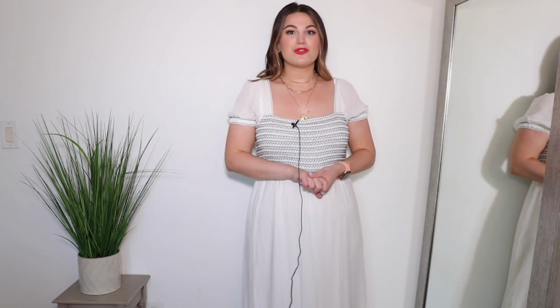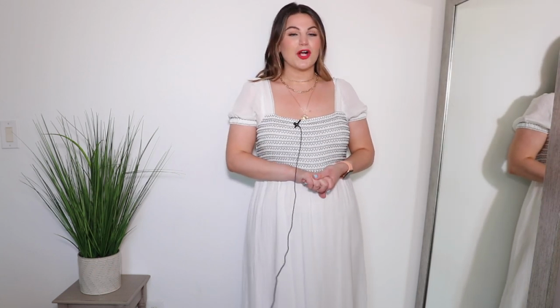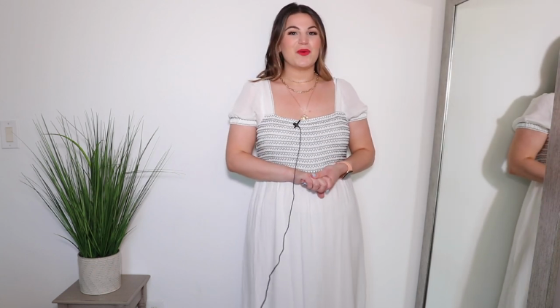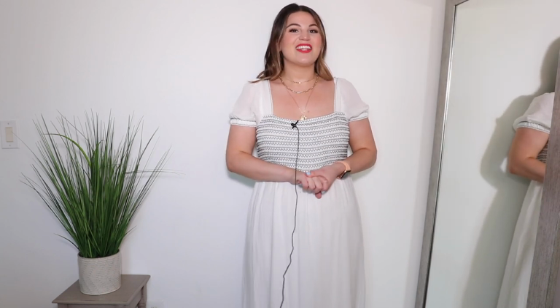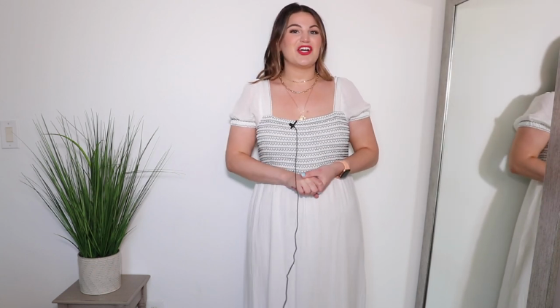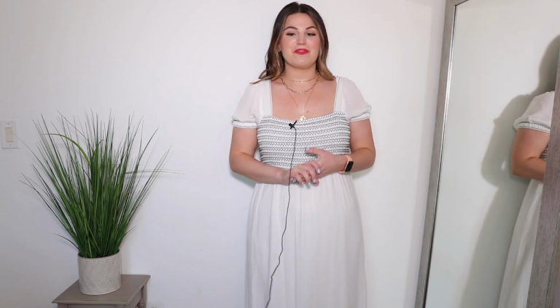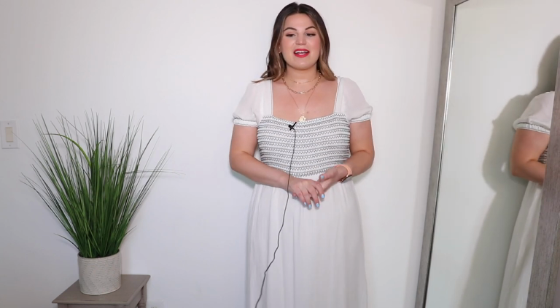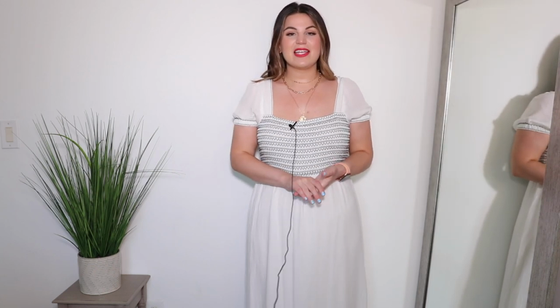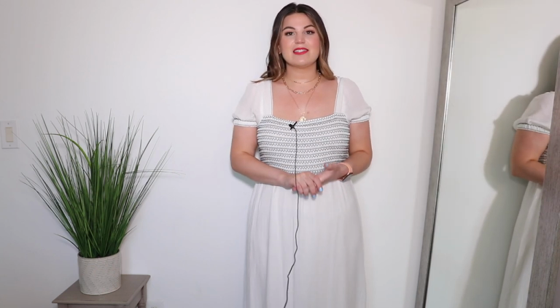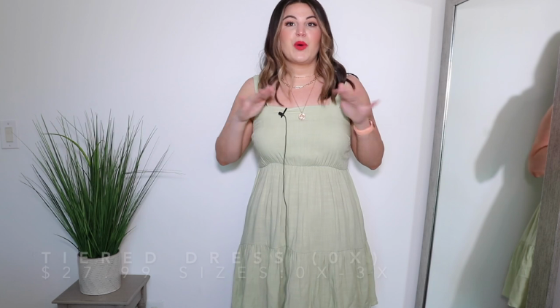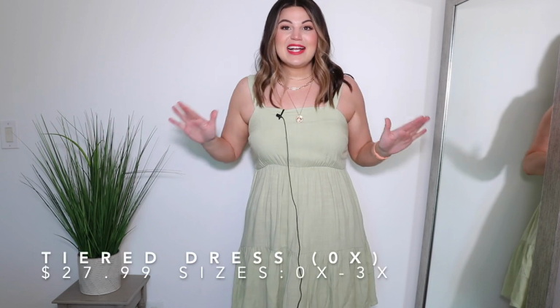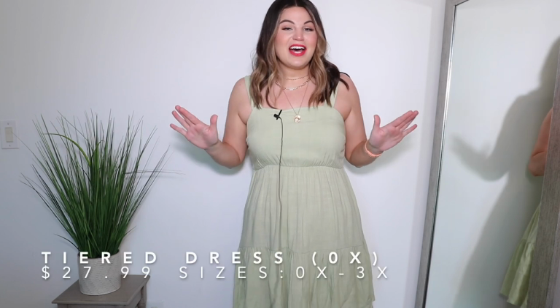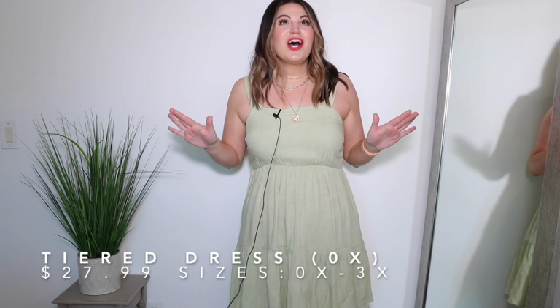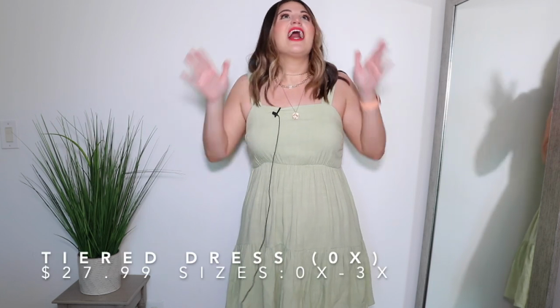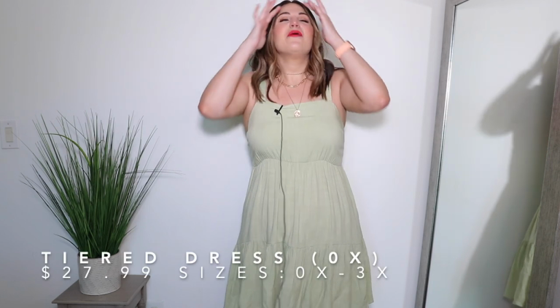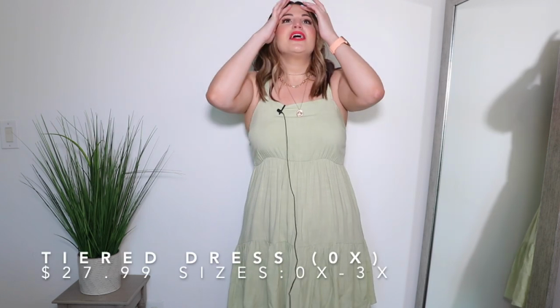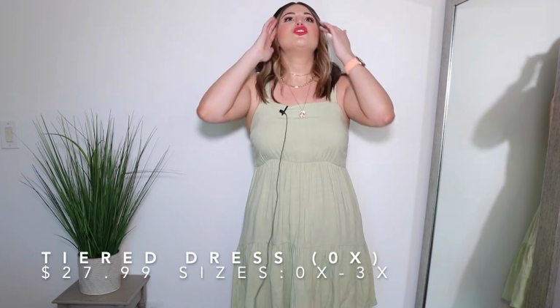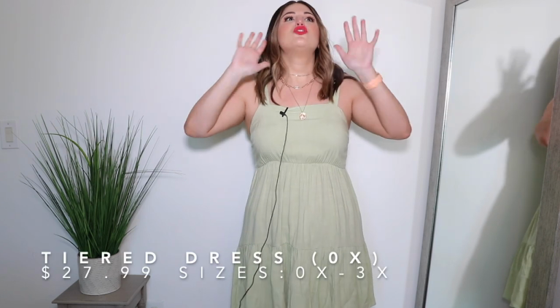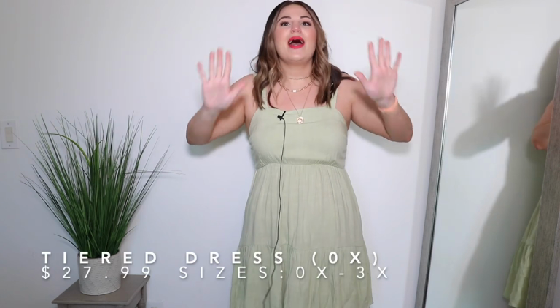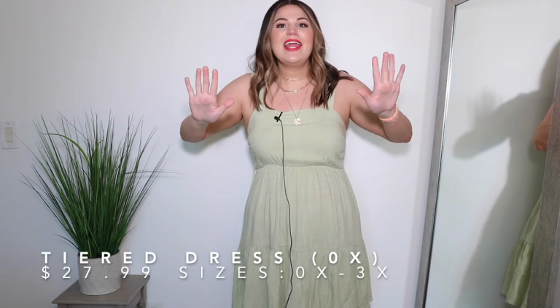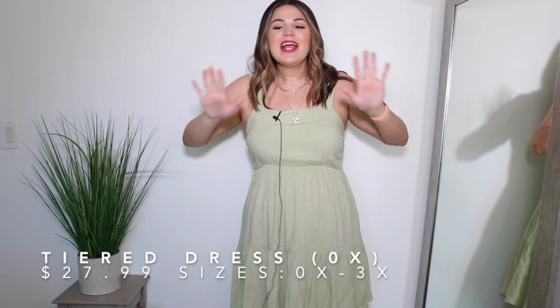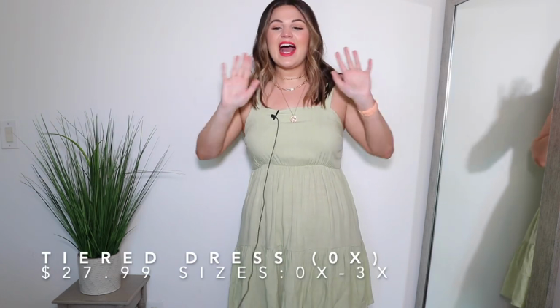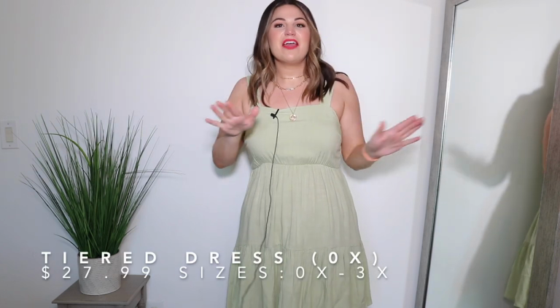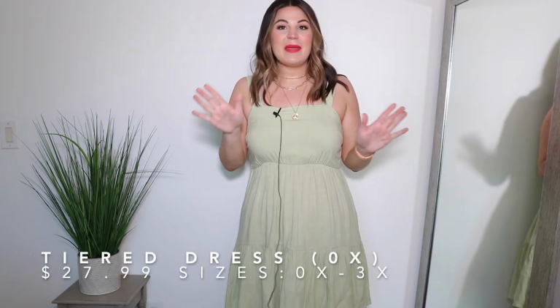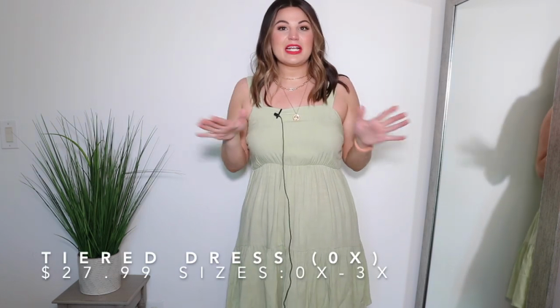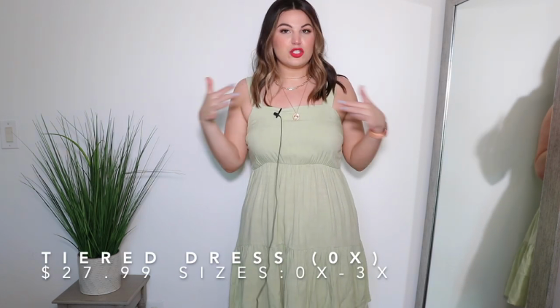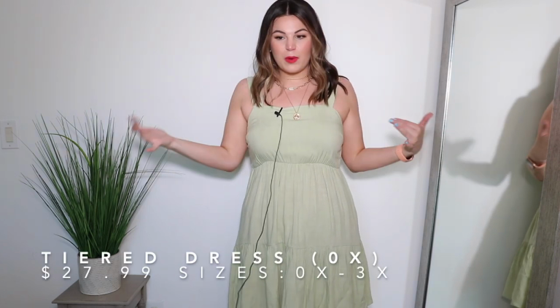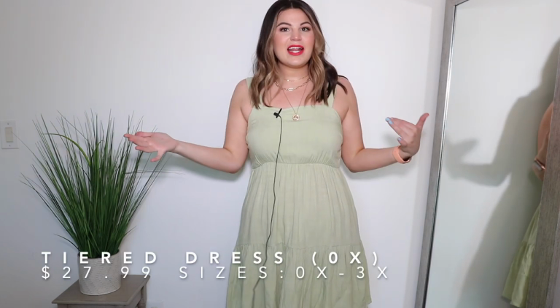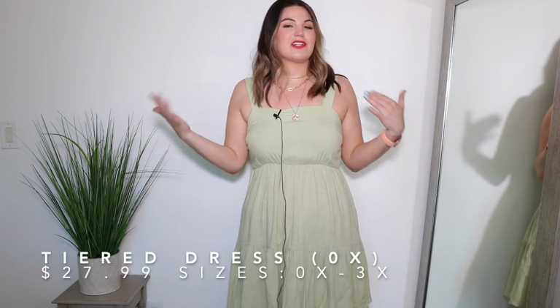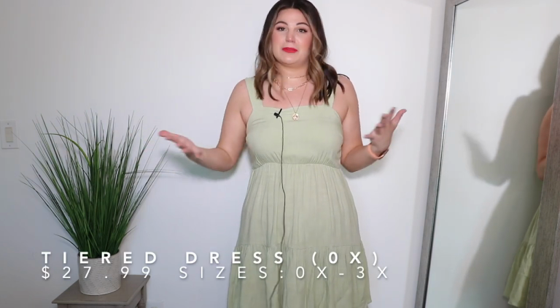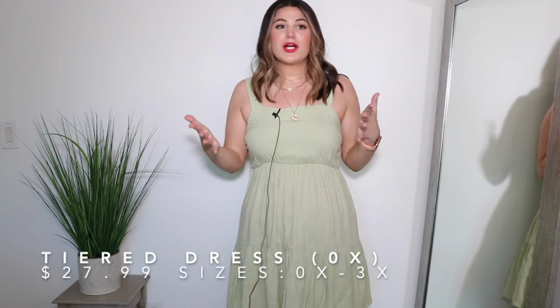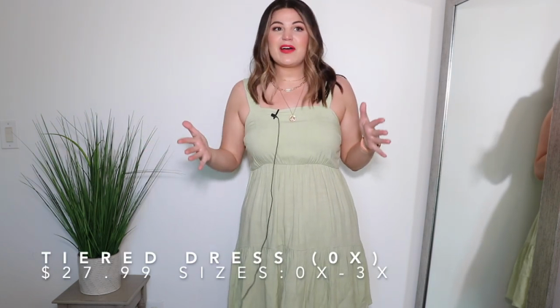Out of all the pieces I'm sharing today, this white maxi dress is probably my least favorite. It was also the most expensive, and while the quality is nice, the fit is slightly off — it's too big at the chest area, doesn't cinch me in enough underneath, and for a maxi dress it runs slightly shorter. If you're a tall girl like me, you may want to stay away from this one.